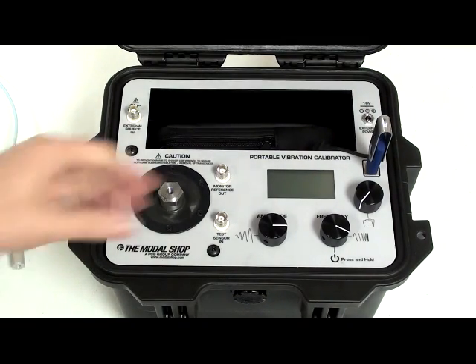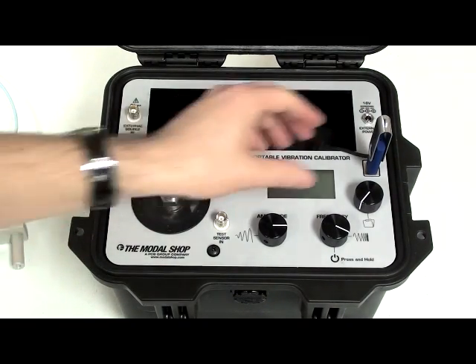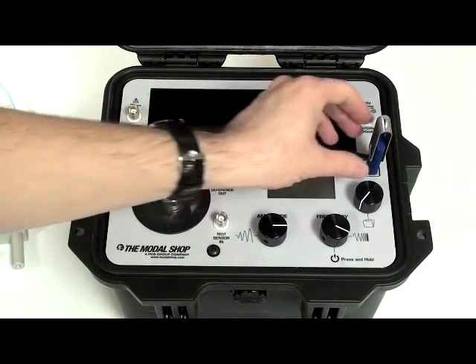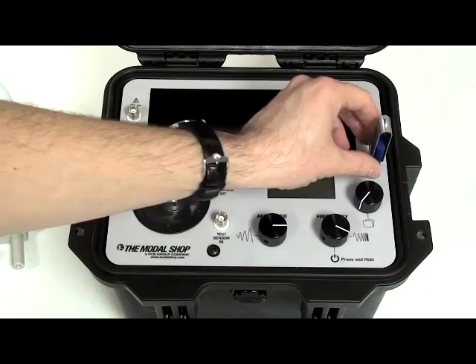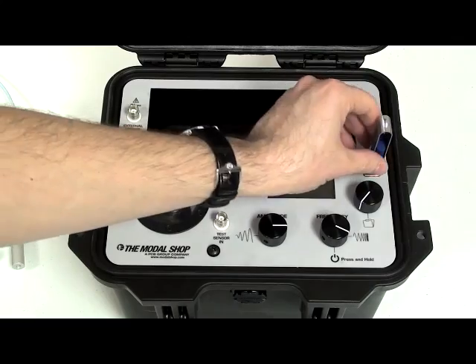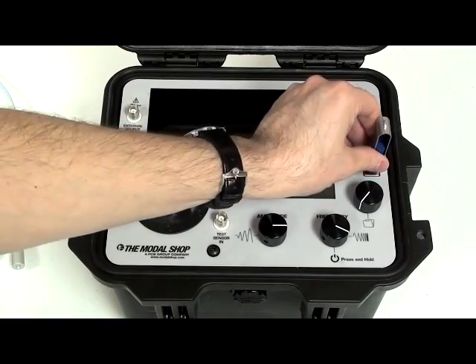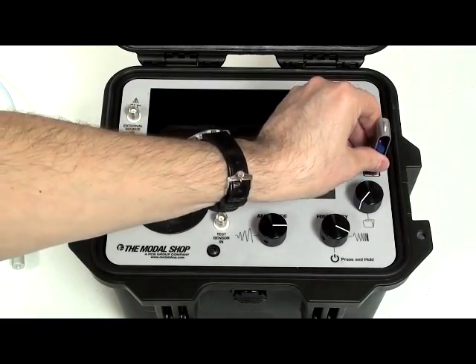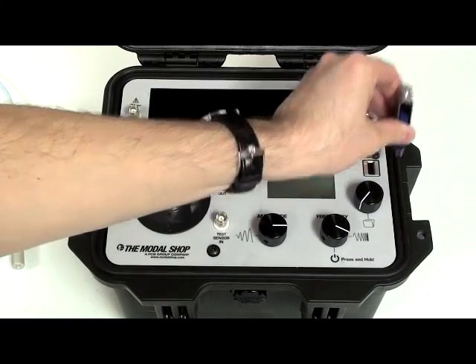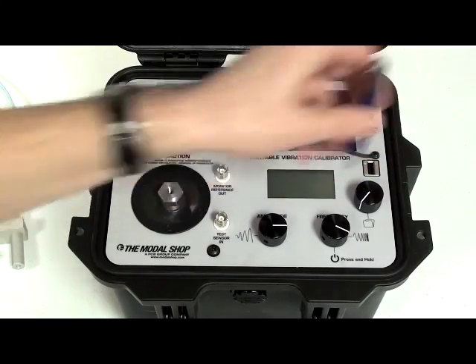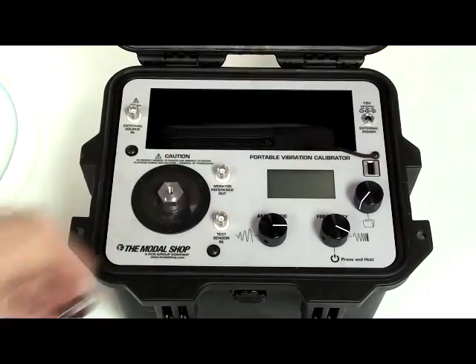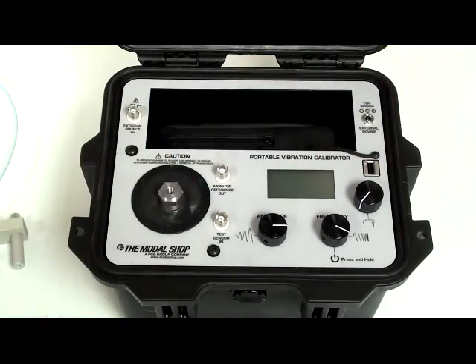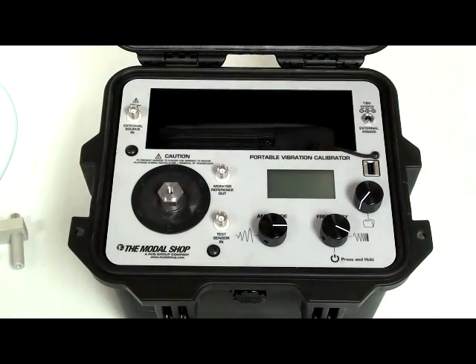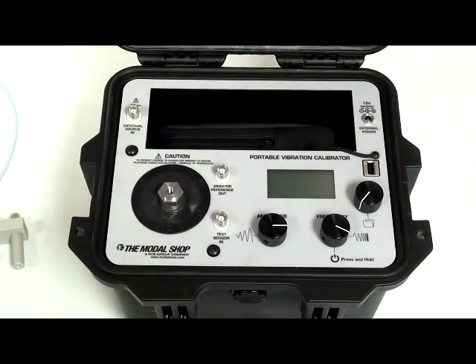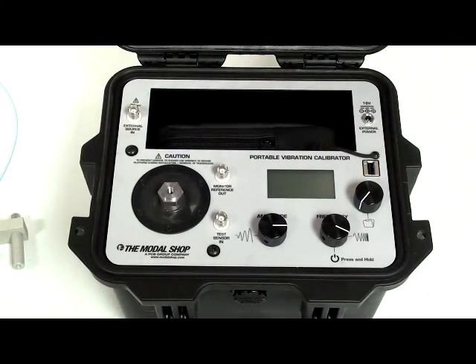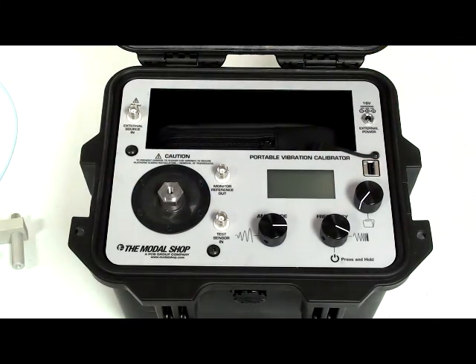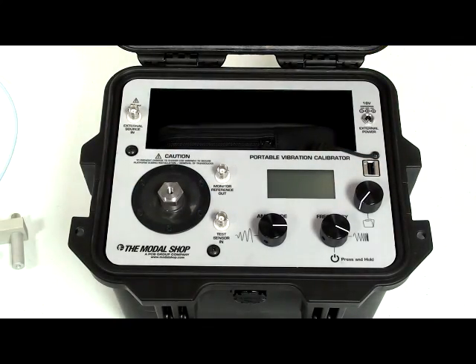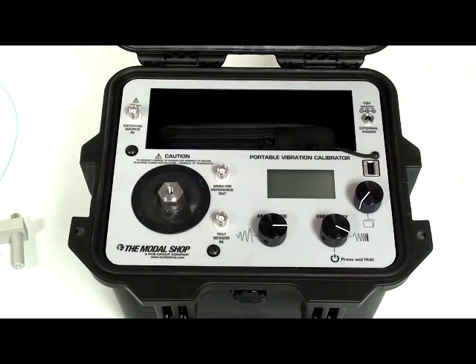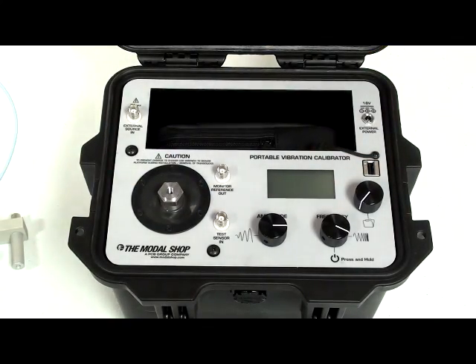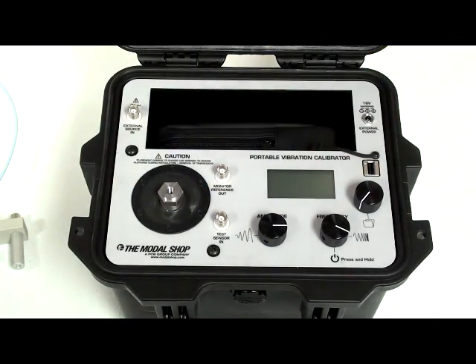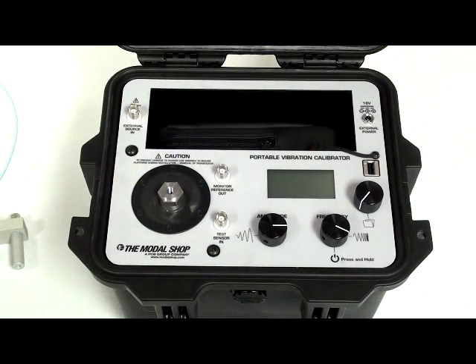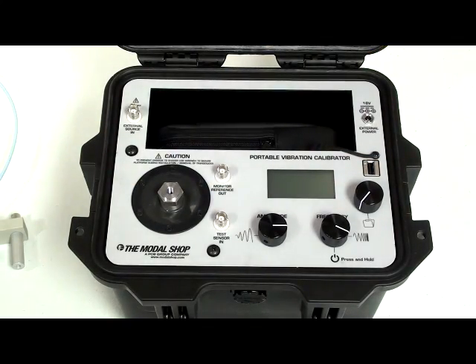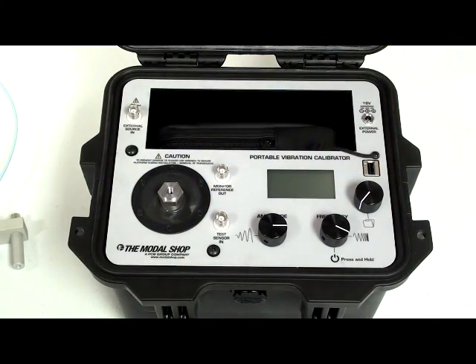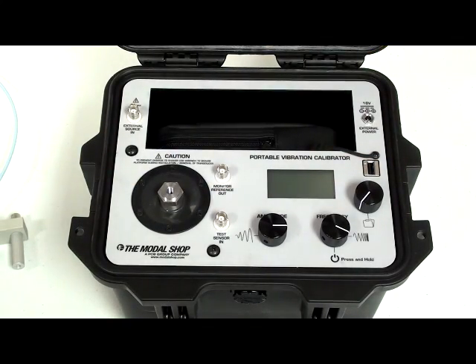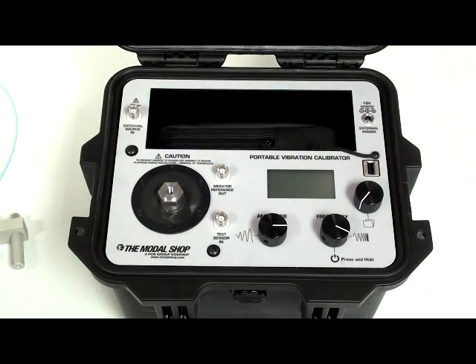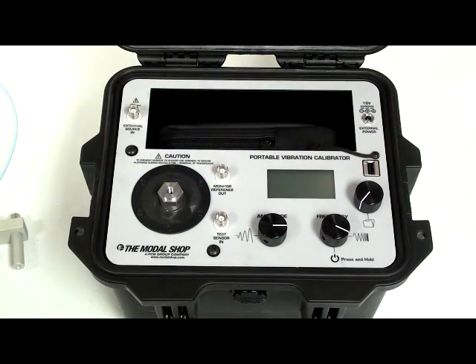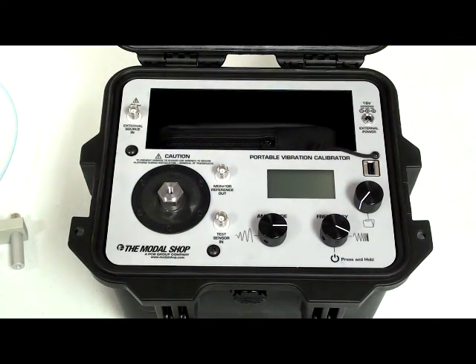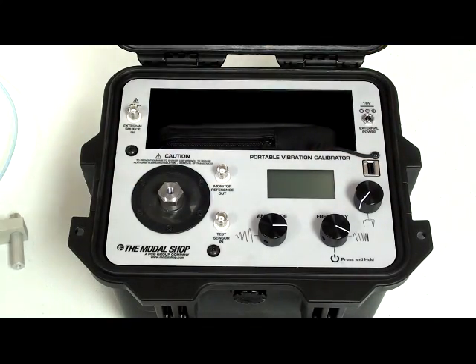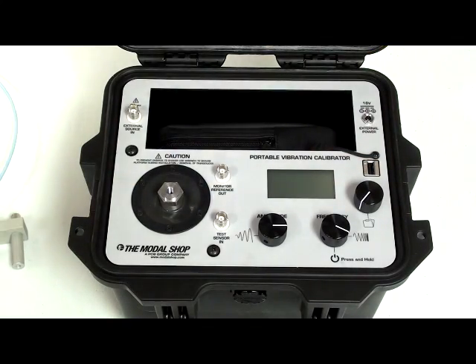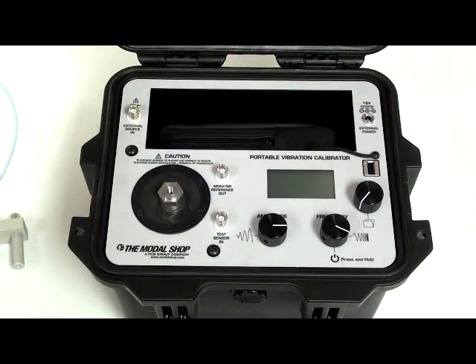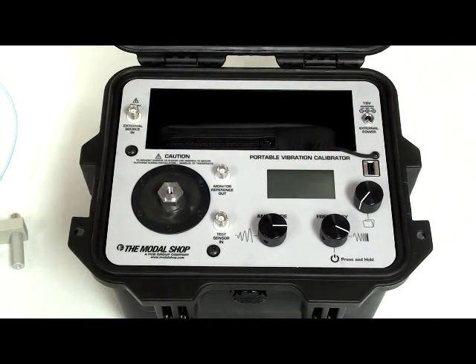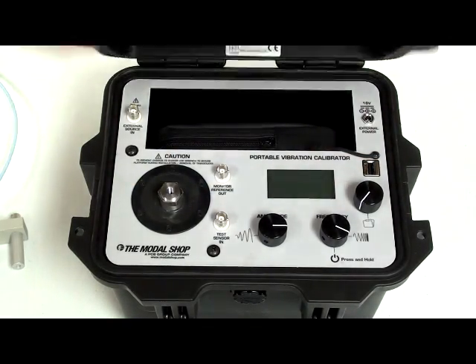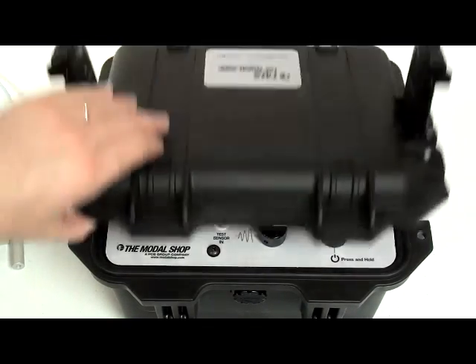Just take your 91110D anywhere you want, and happy calibration!